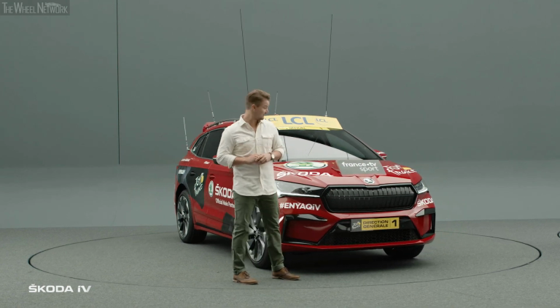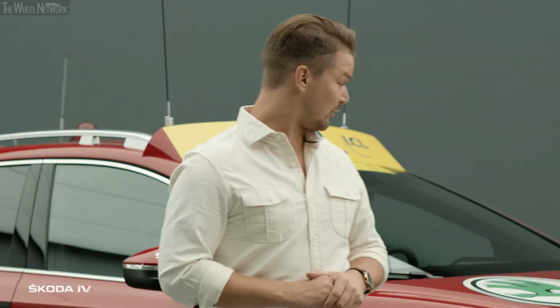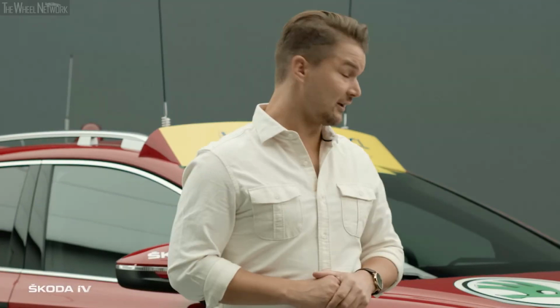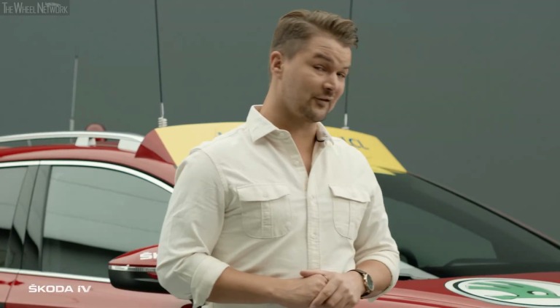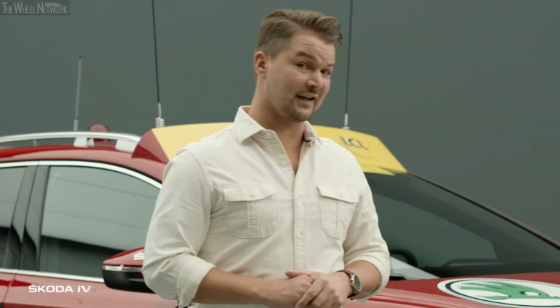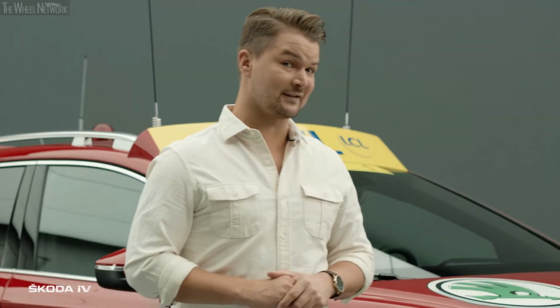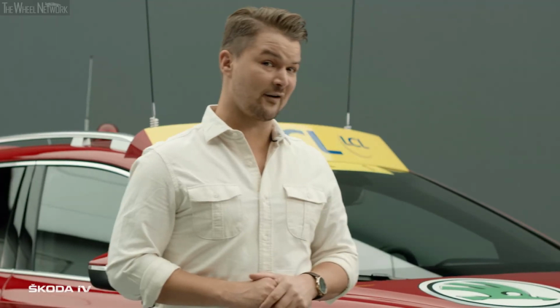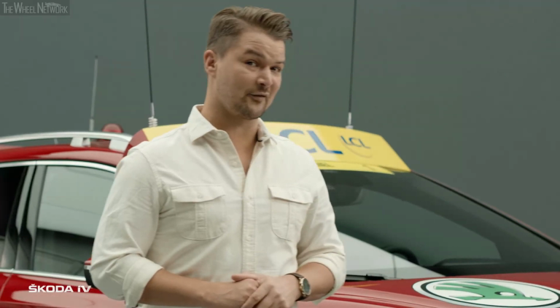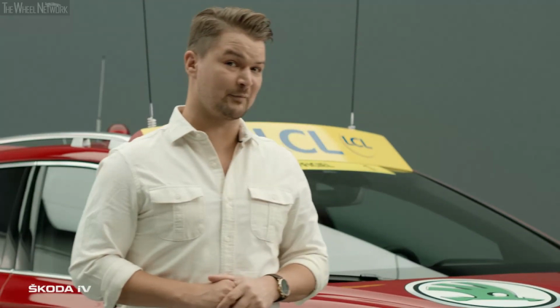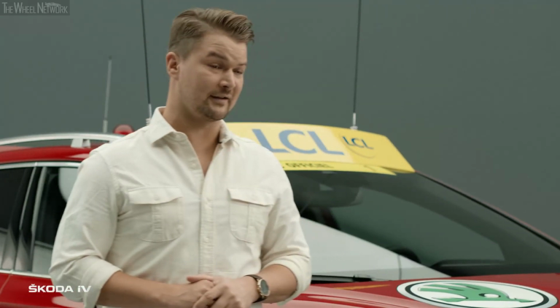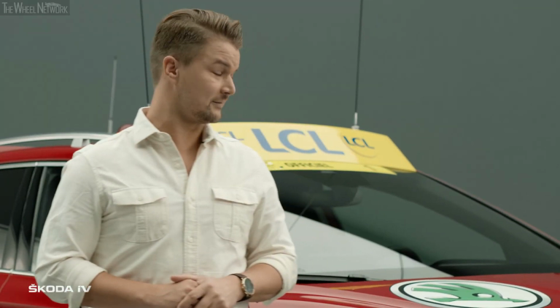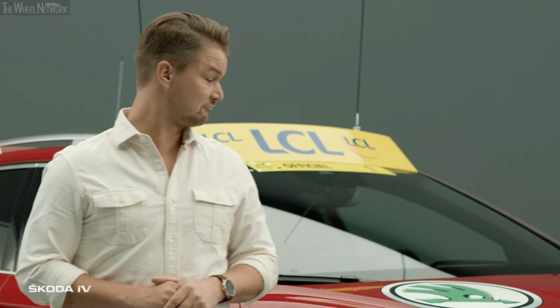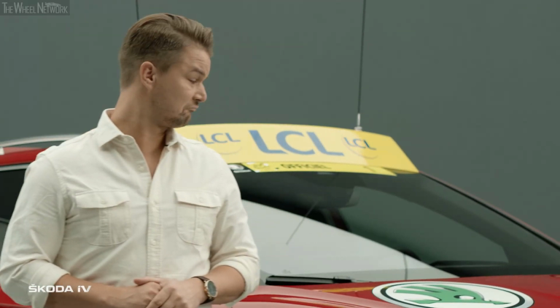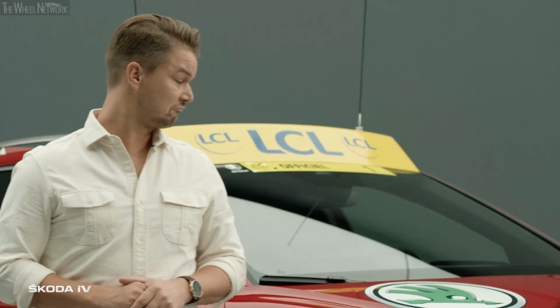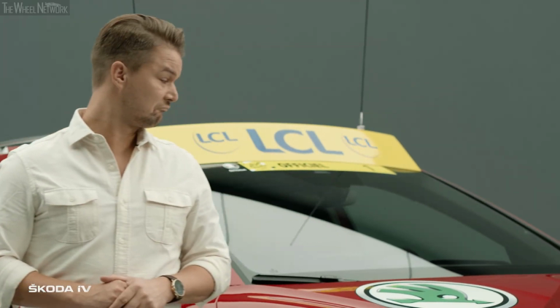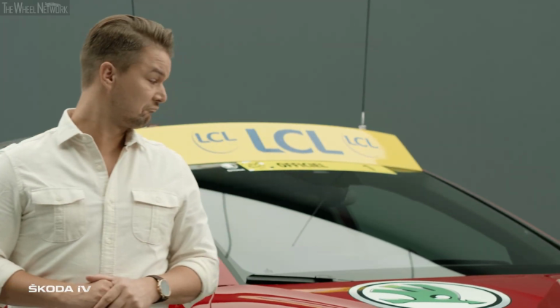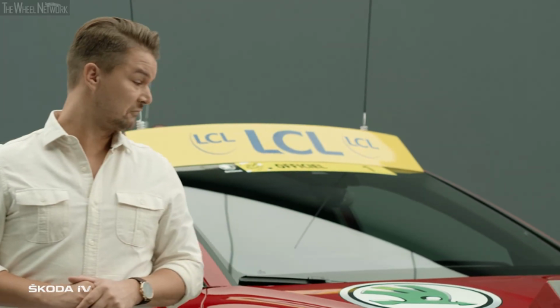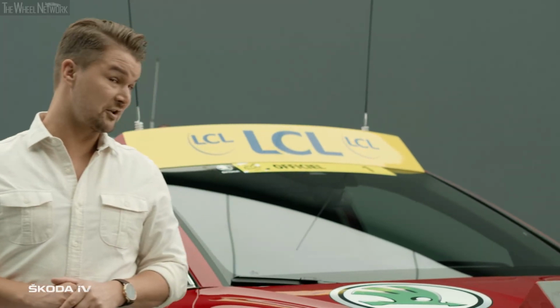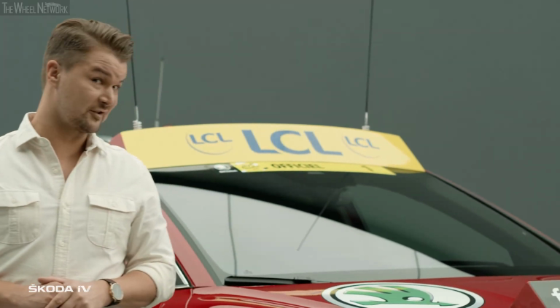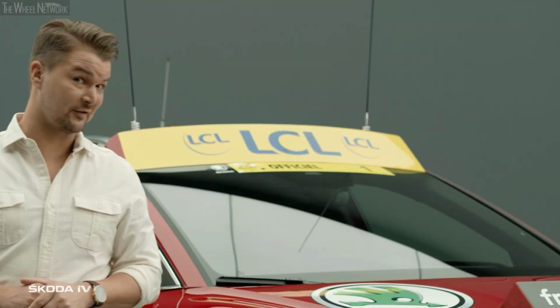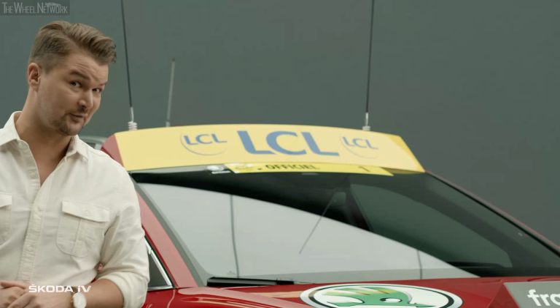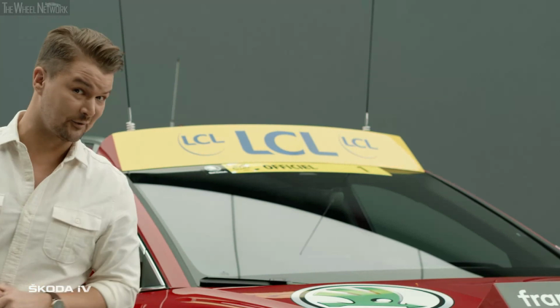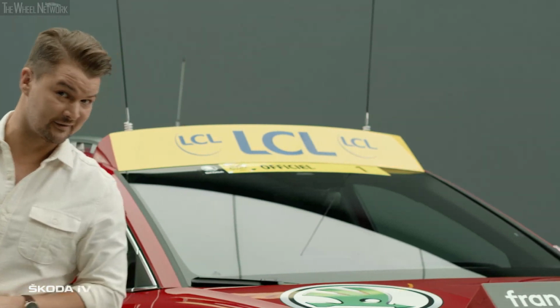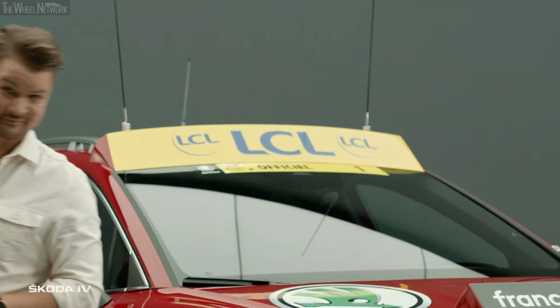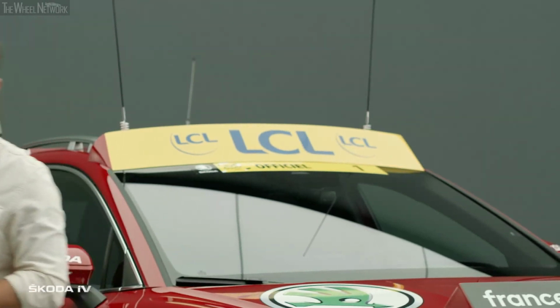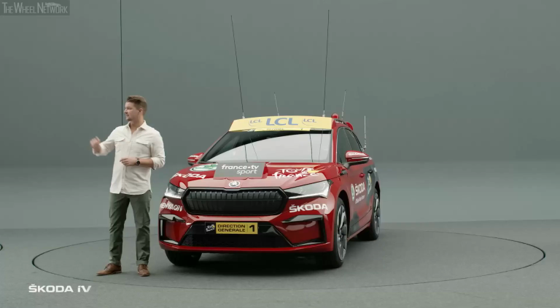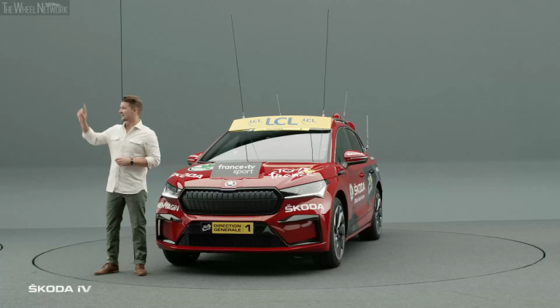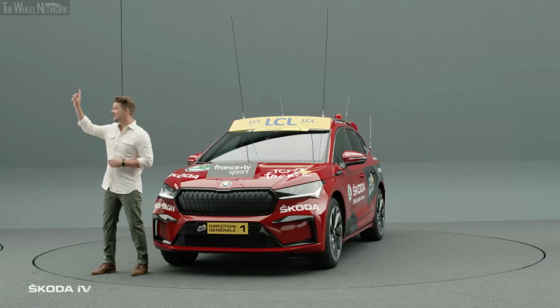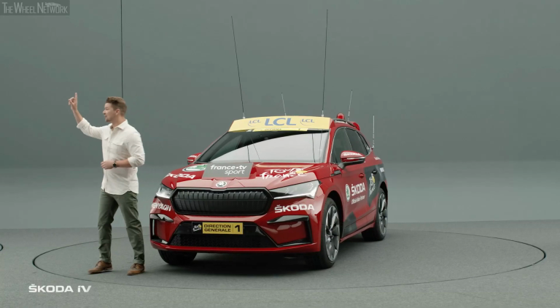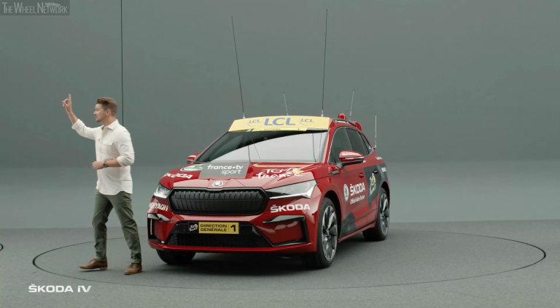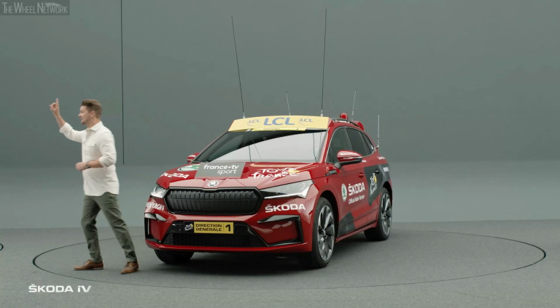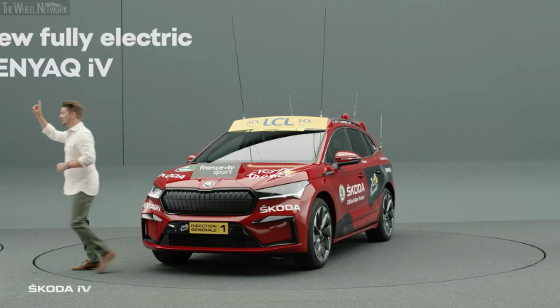I would love to take this car for a spin. Not just on the tour. Can I take it for a spin now?